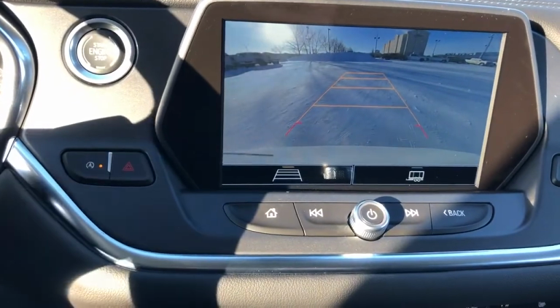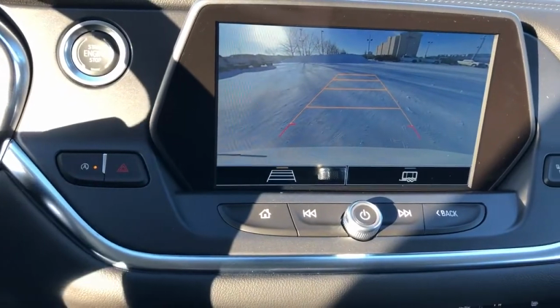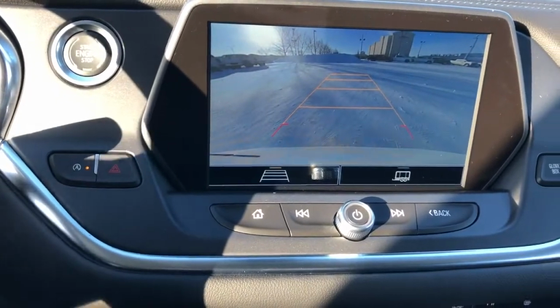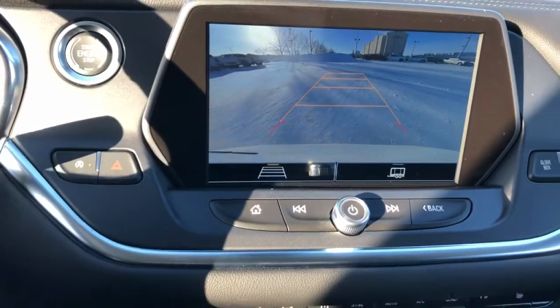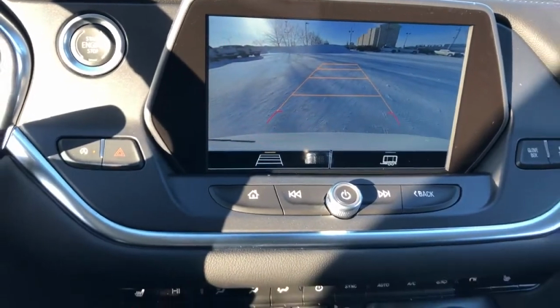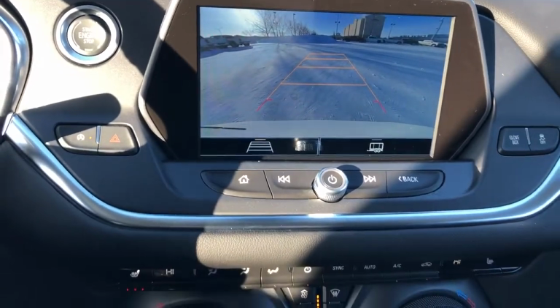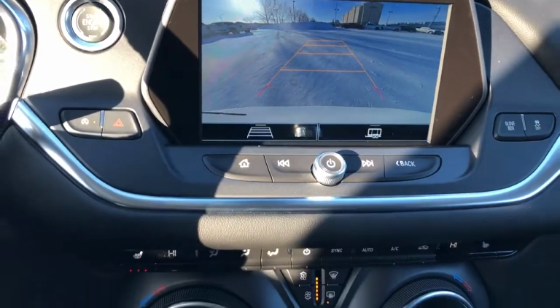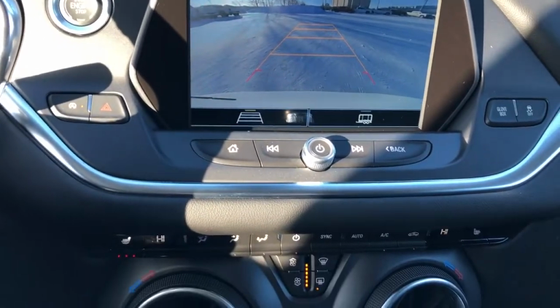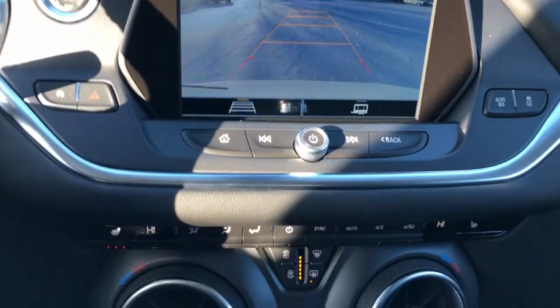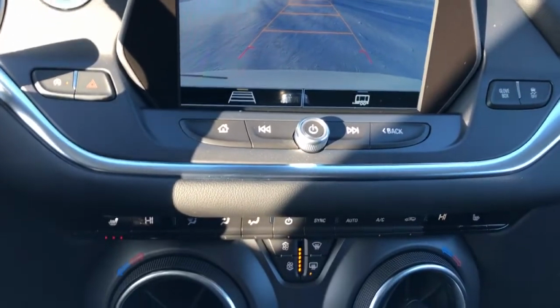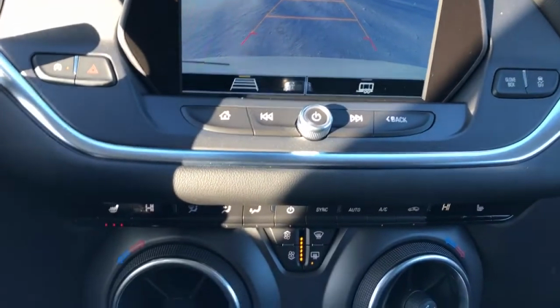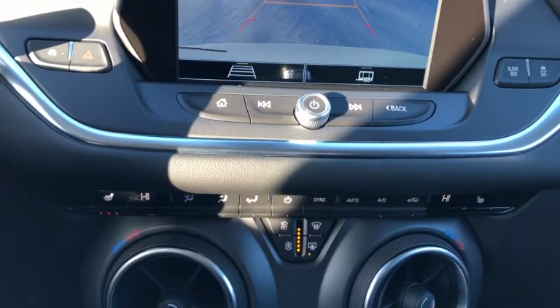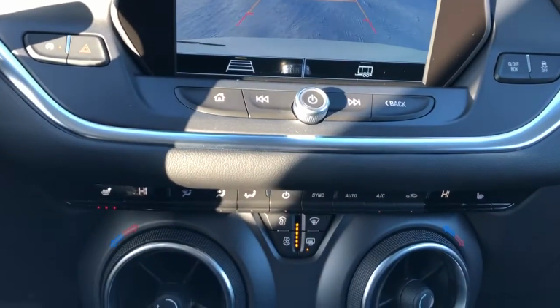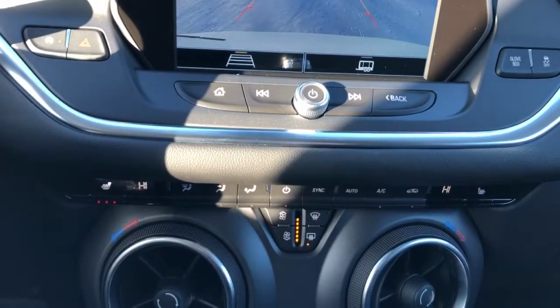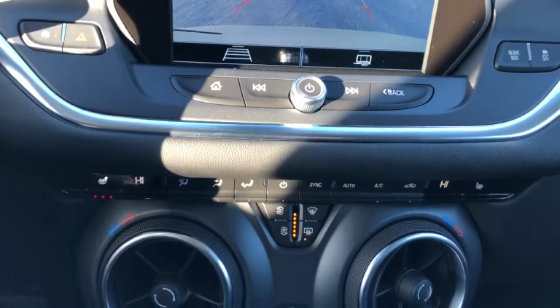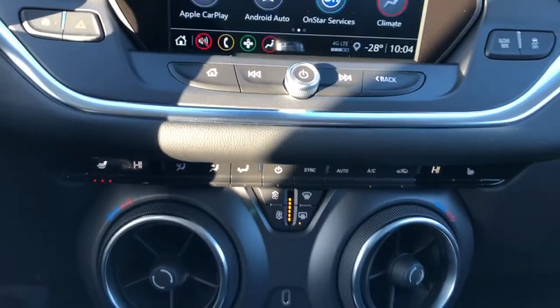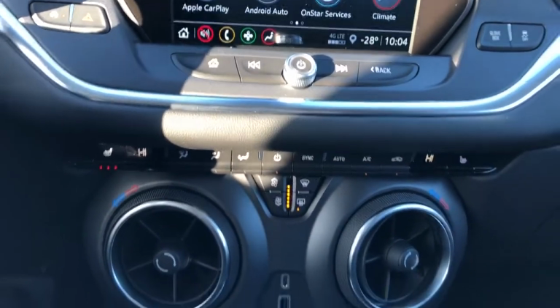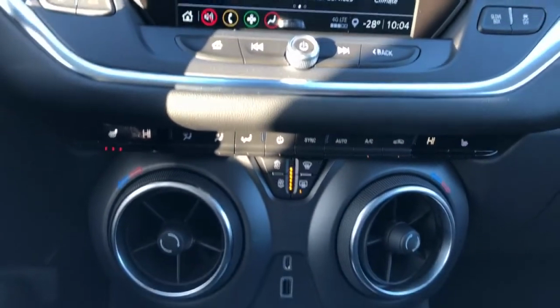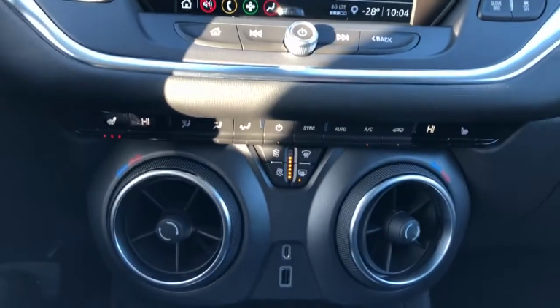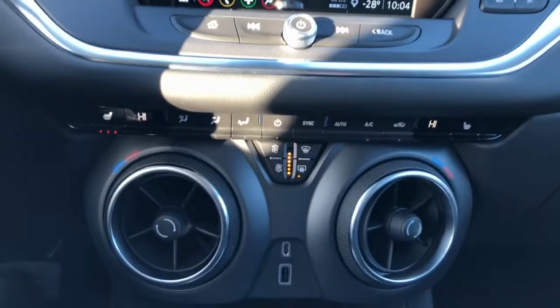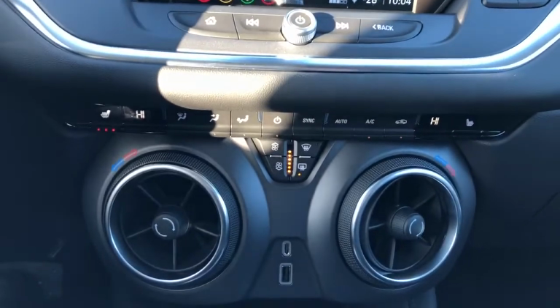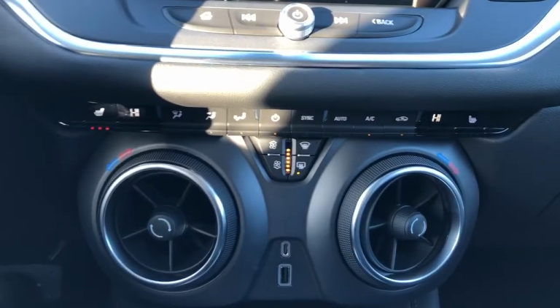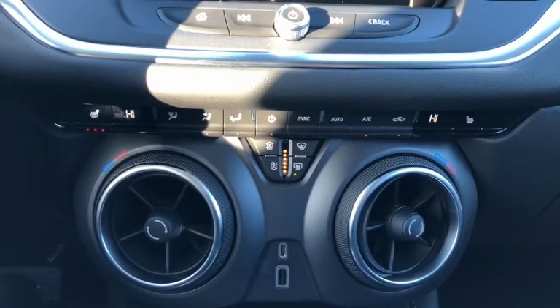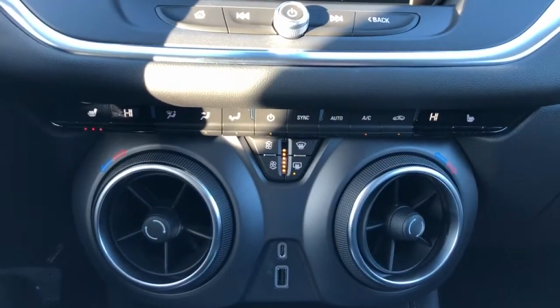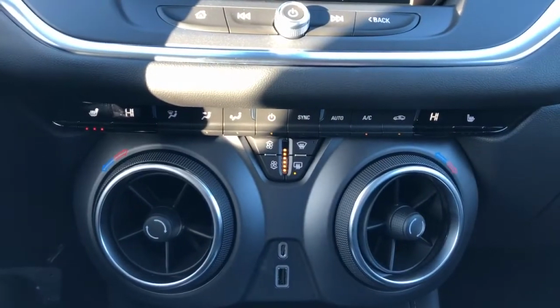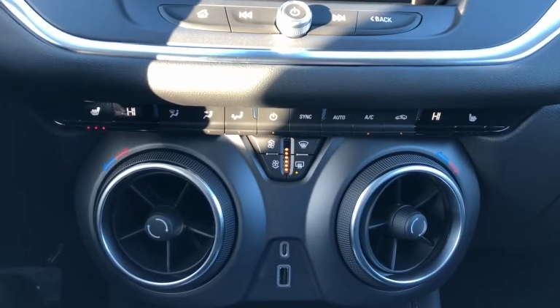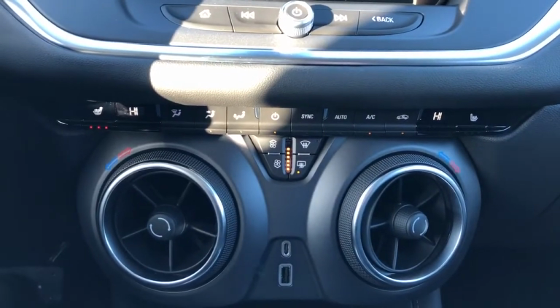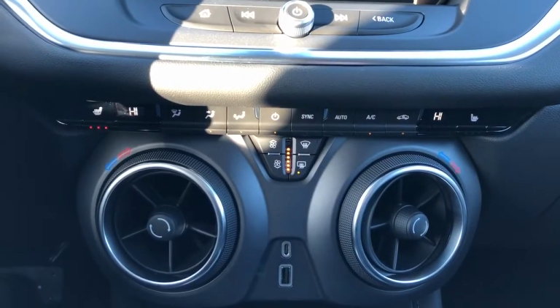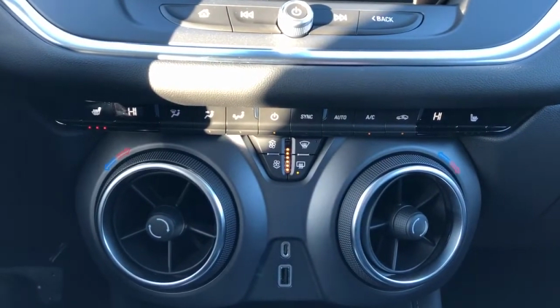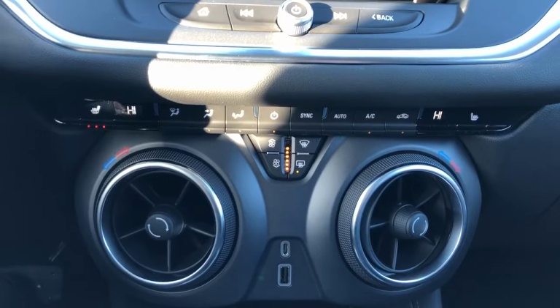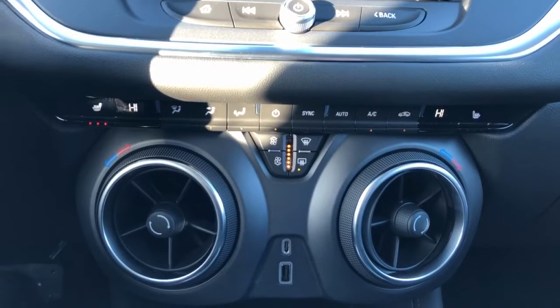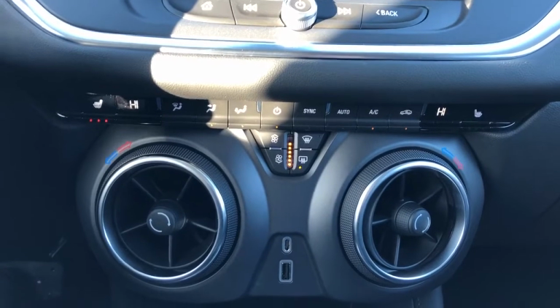Below that we have our radio controls, and then our climate controls — dual zone with heated seats.